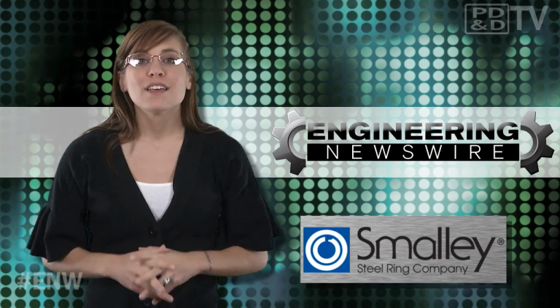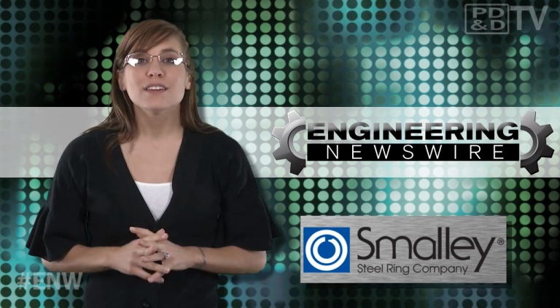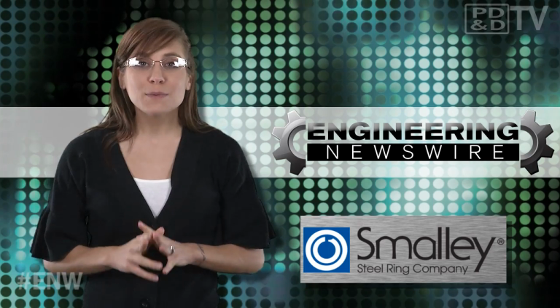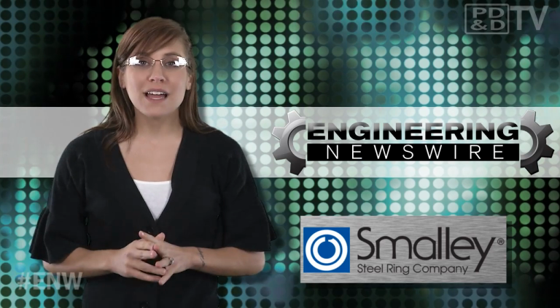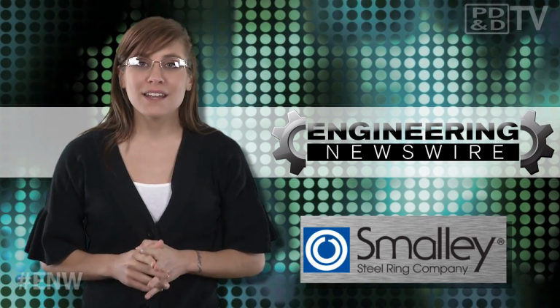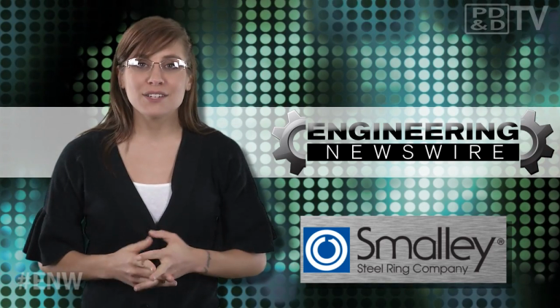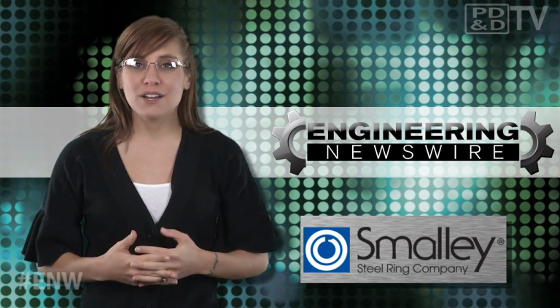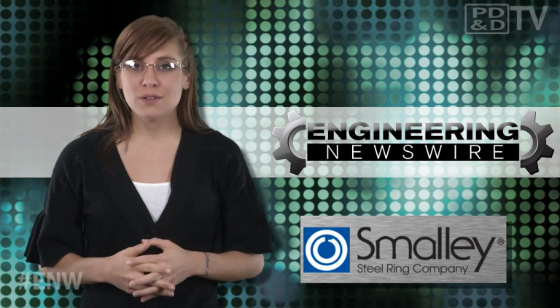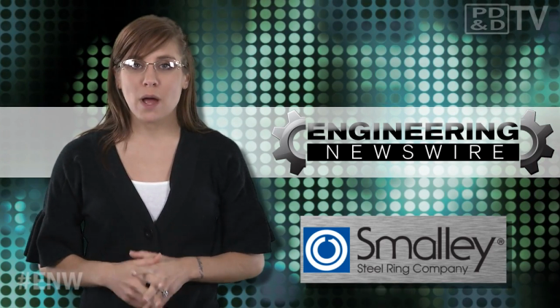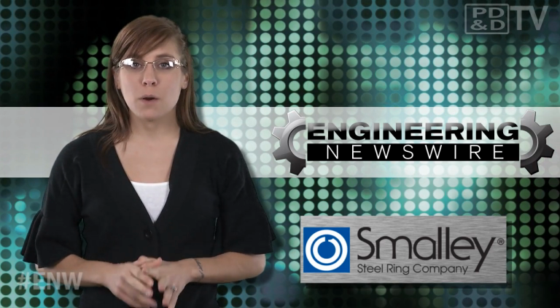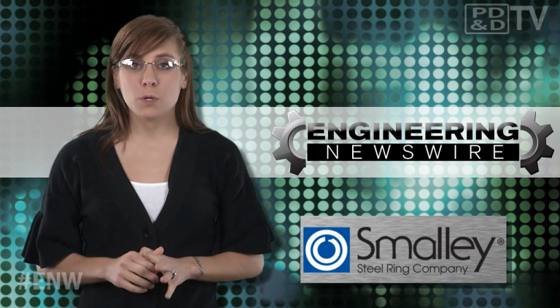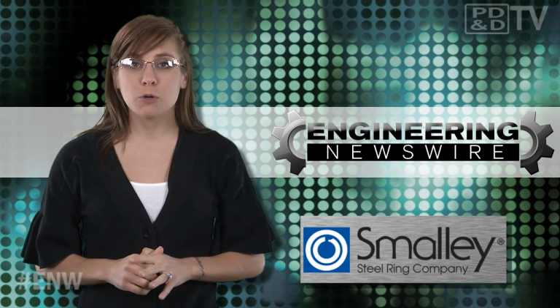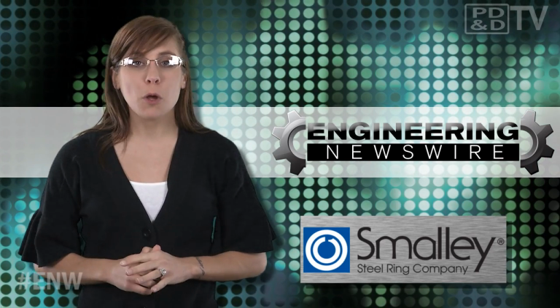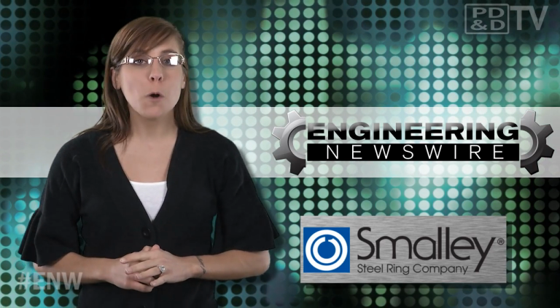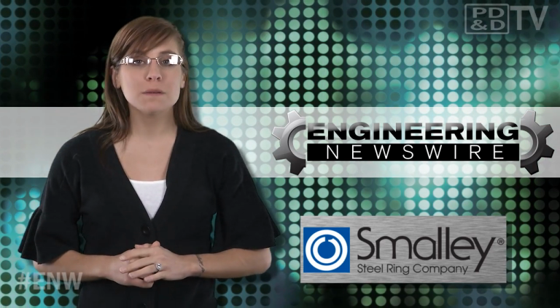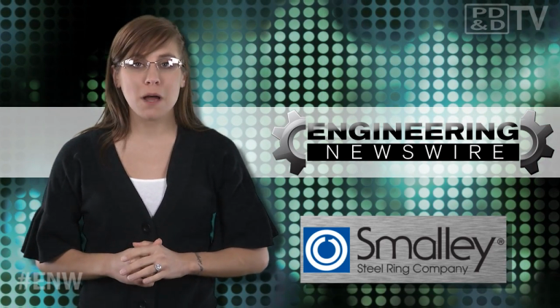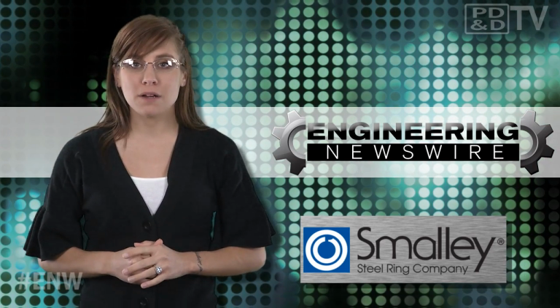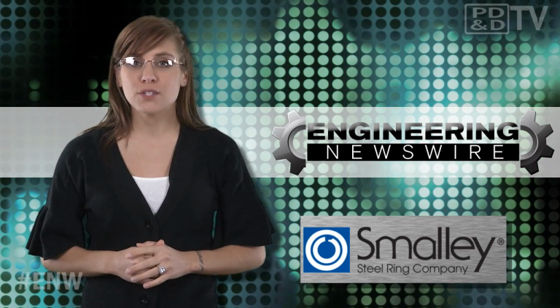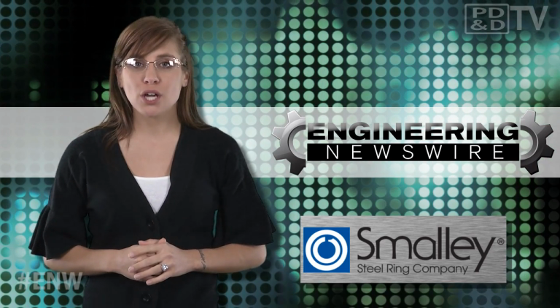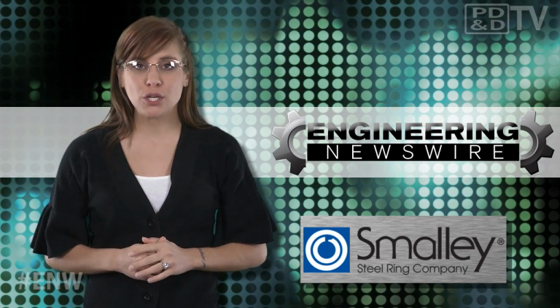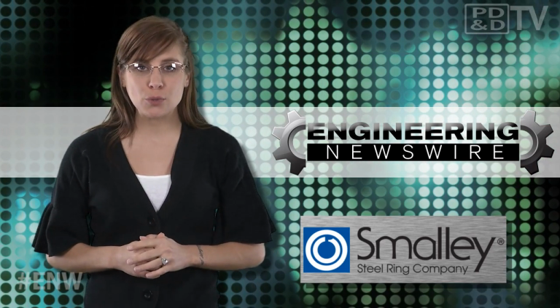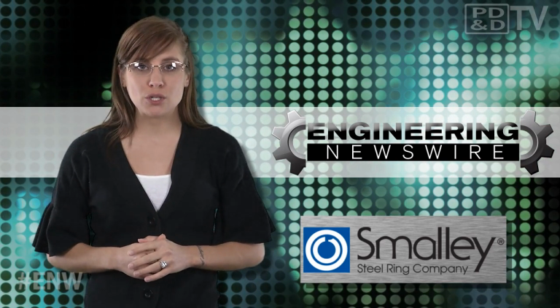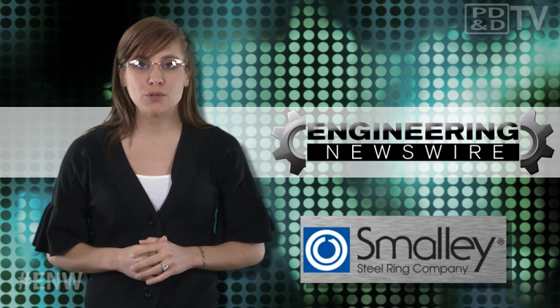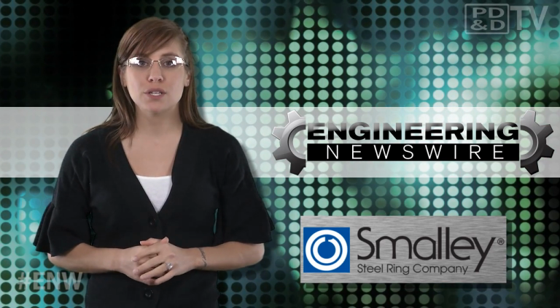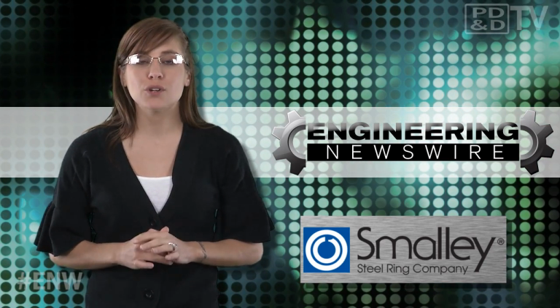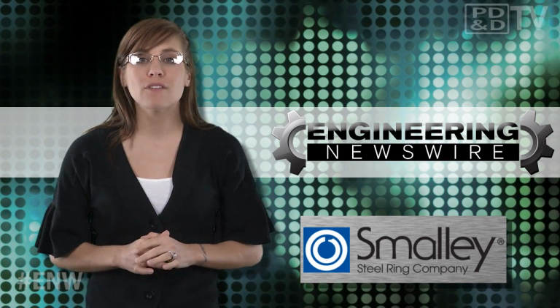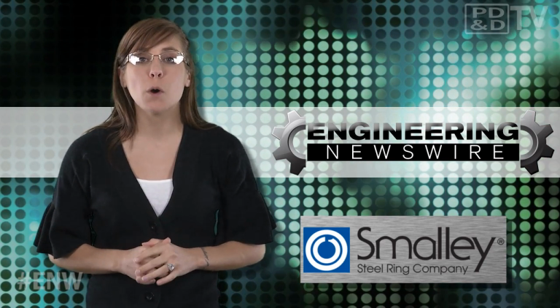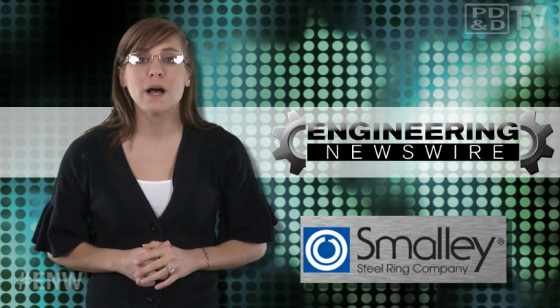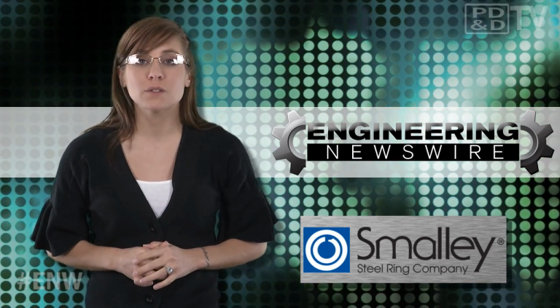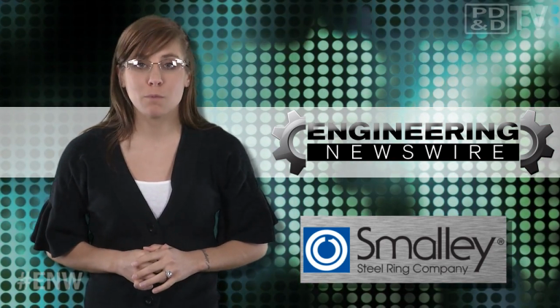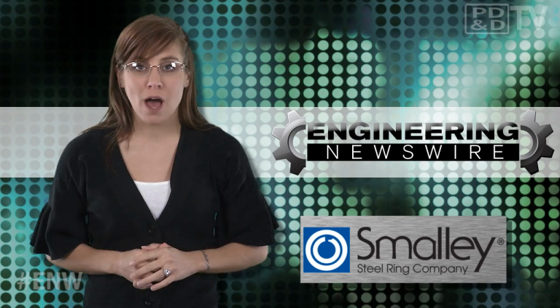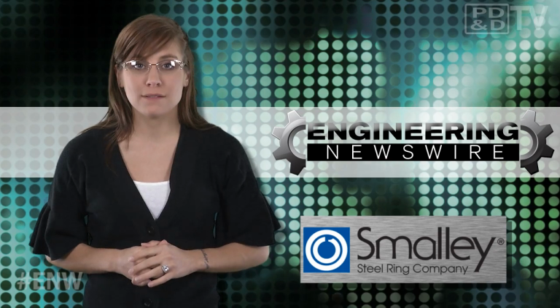This week on Engineering Newswire, we're drilling holes in Mars, talking into our shoes, and driving robots with moths.